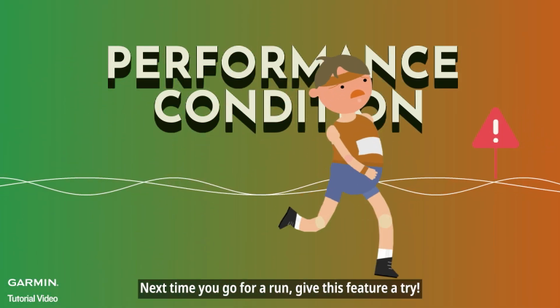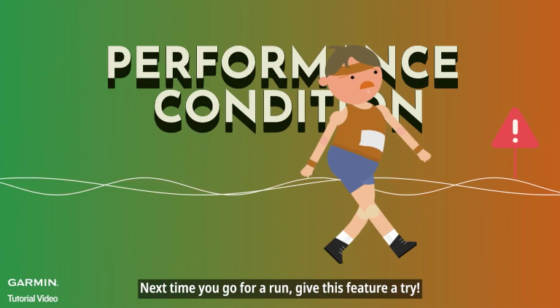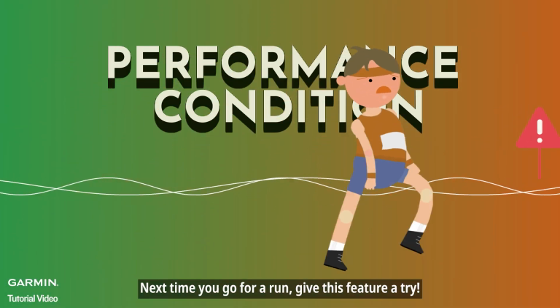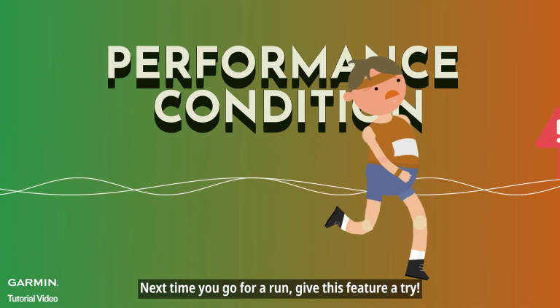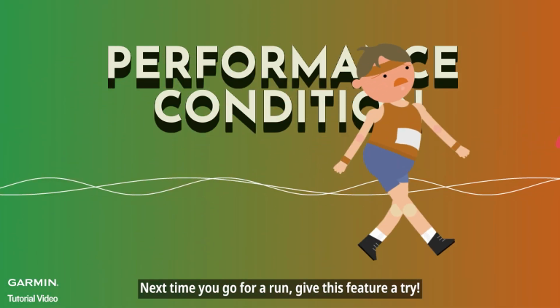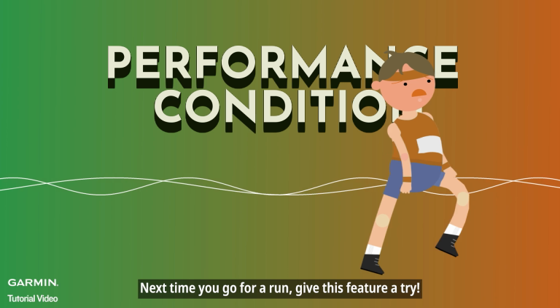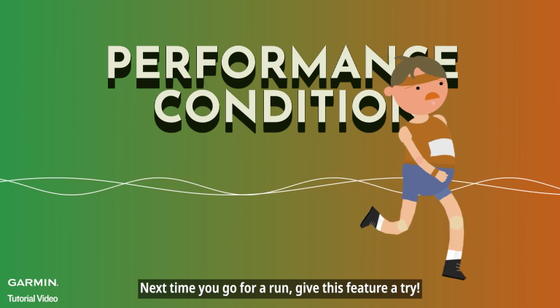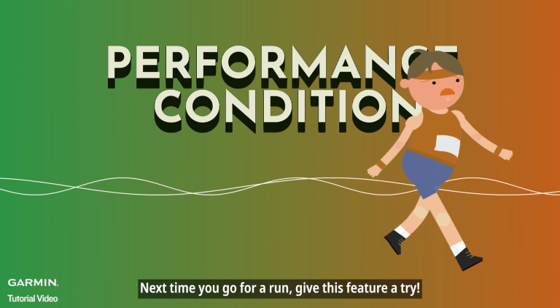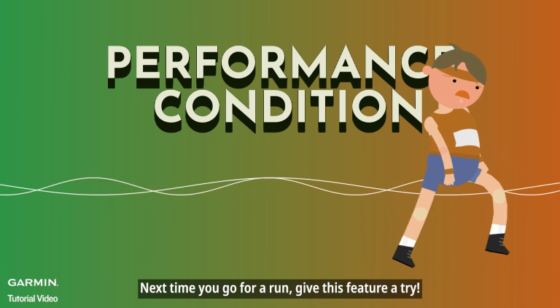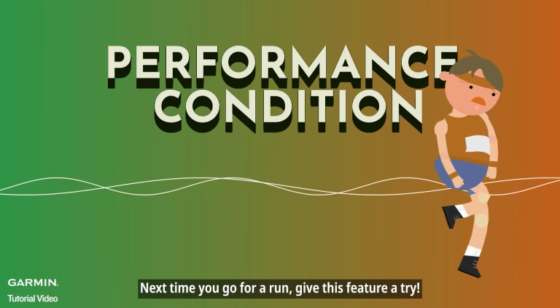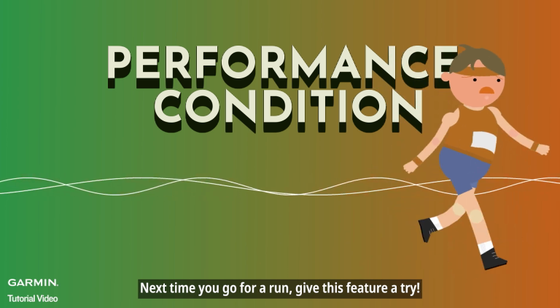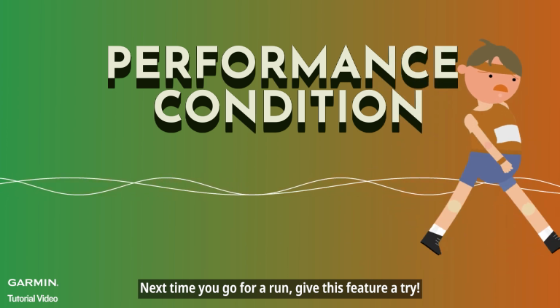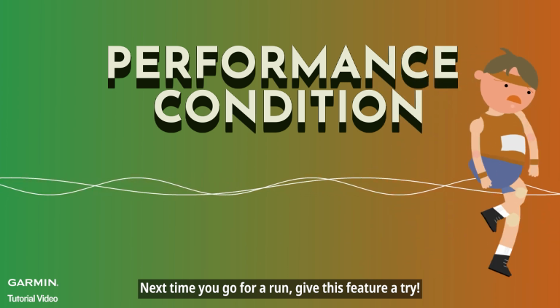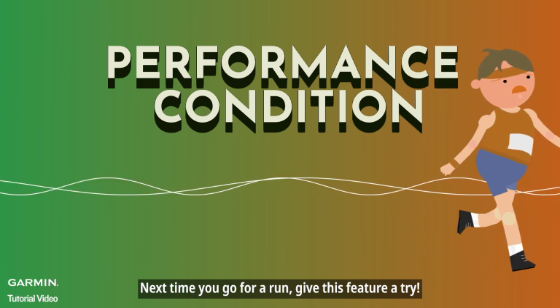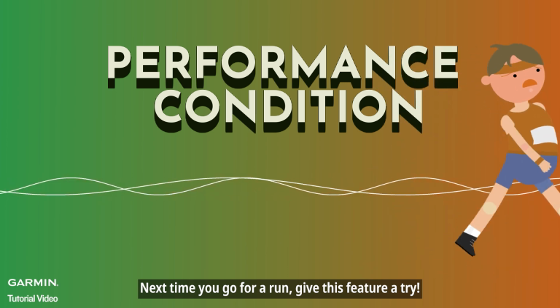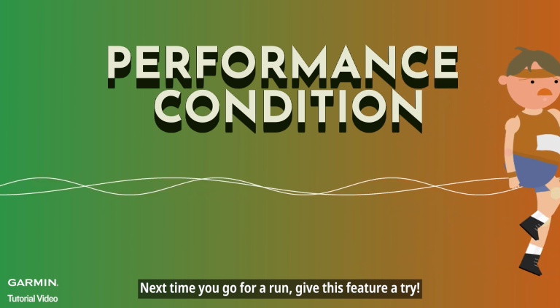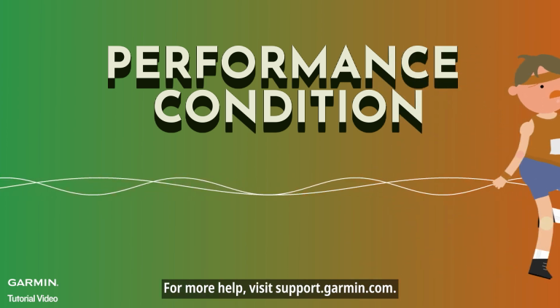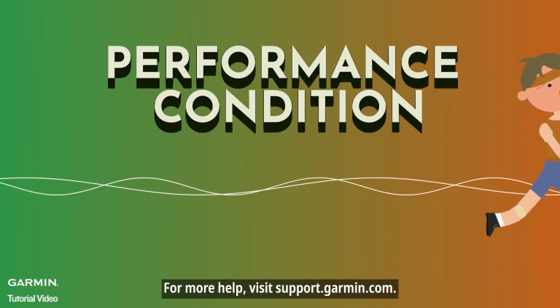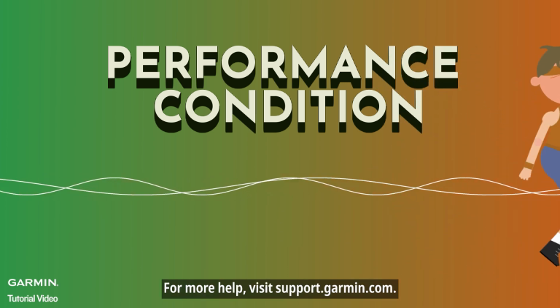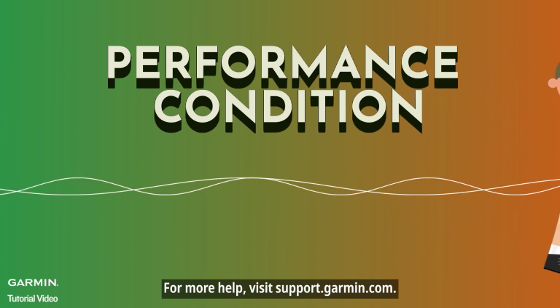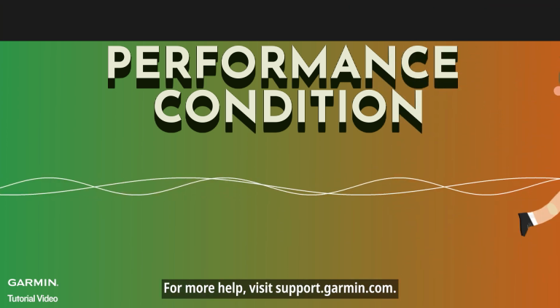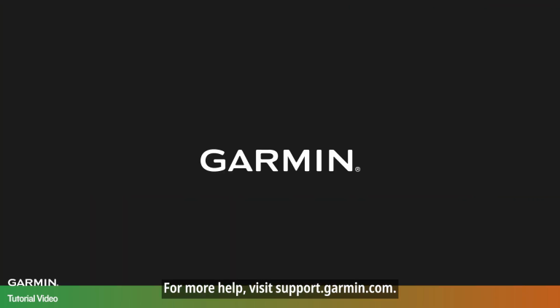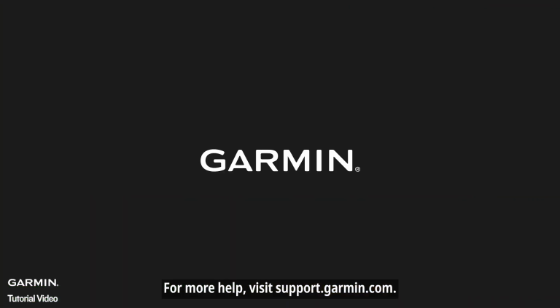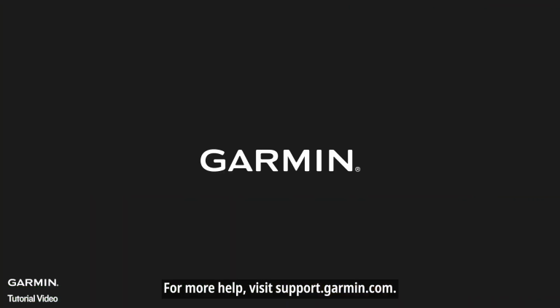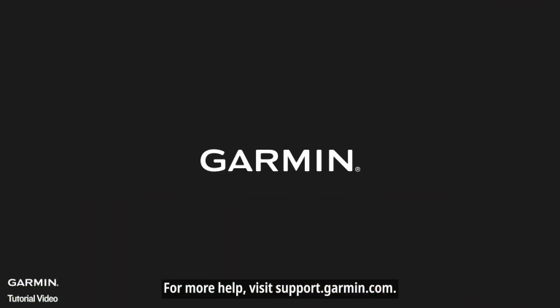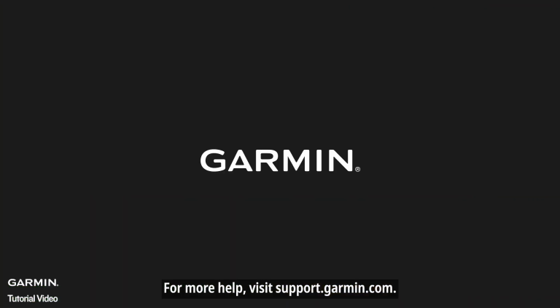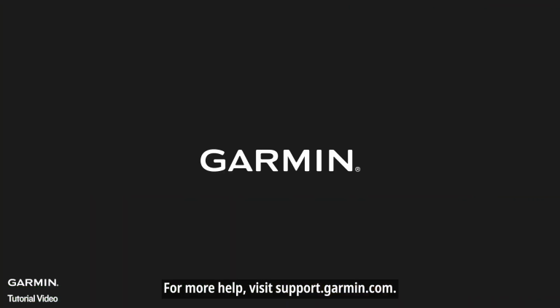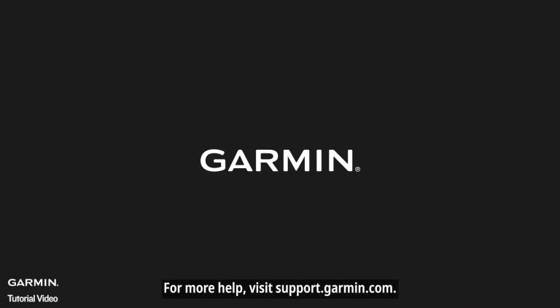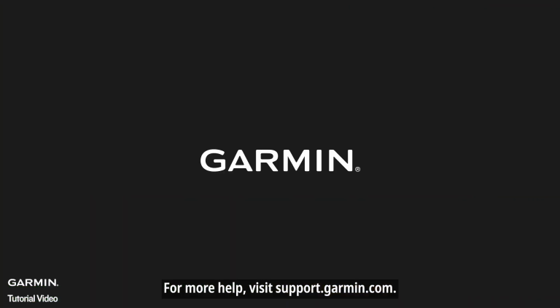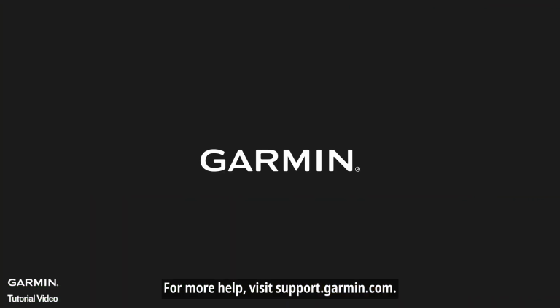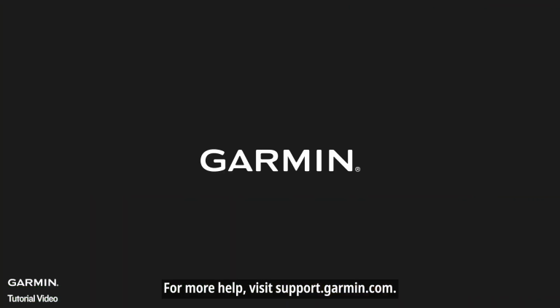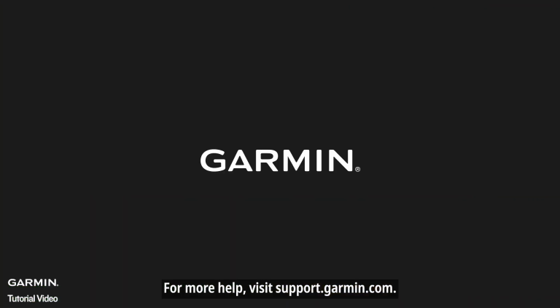Next time you go for a run, give this feature a try. For more help, visit support.garmin.com. Thanks for watching.